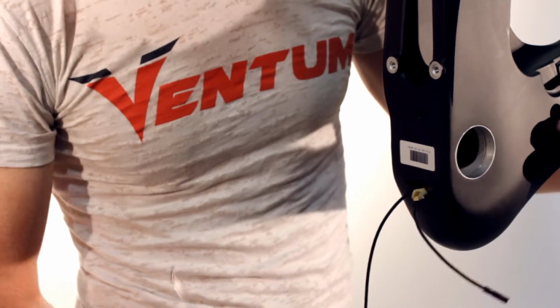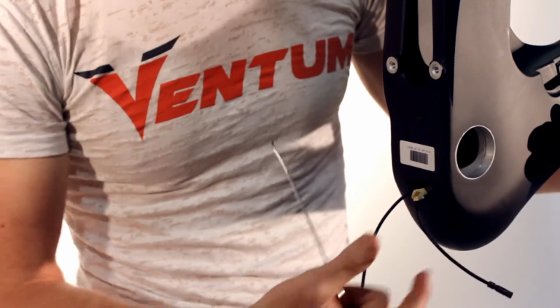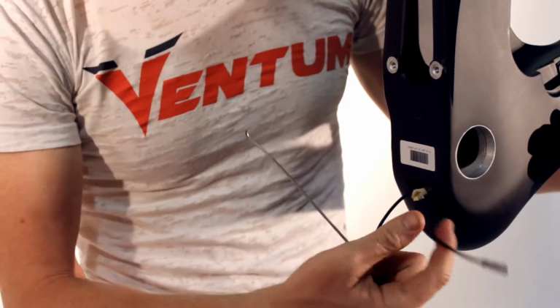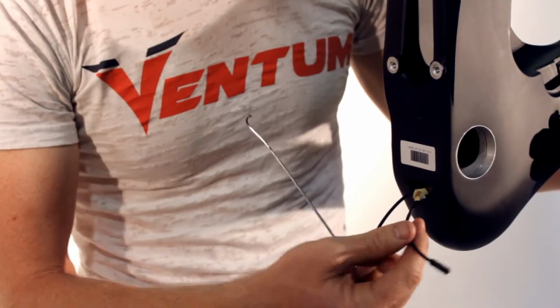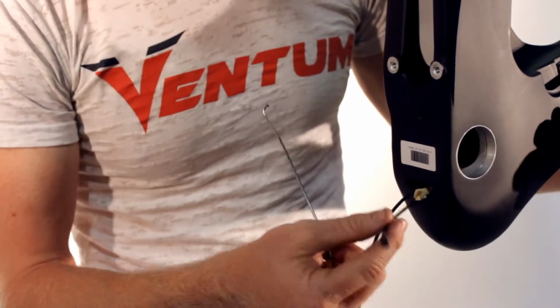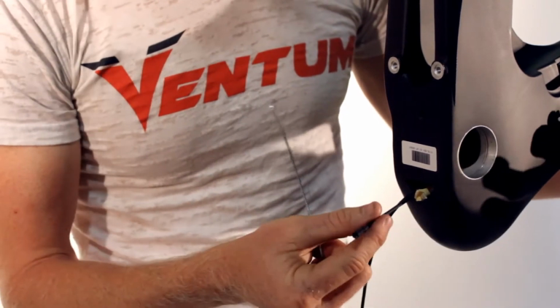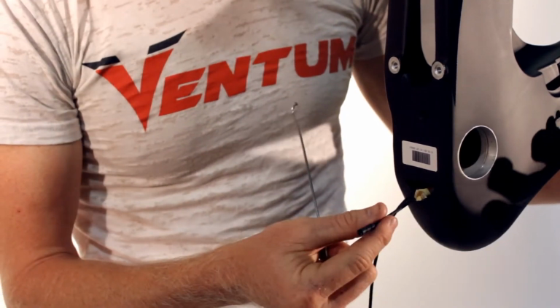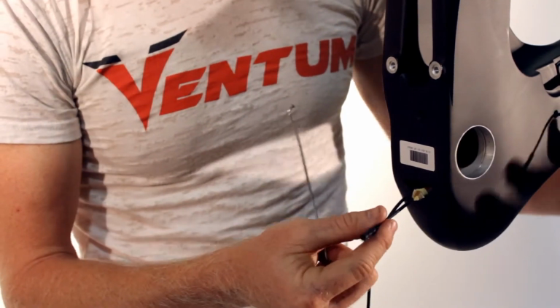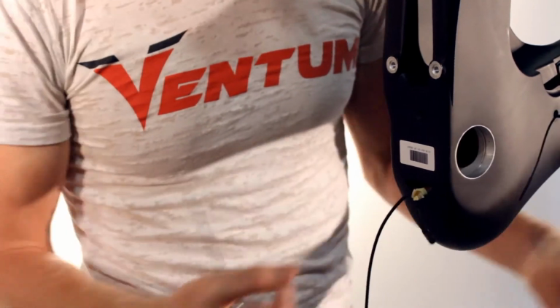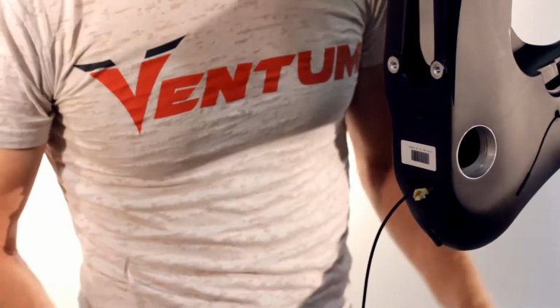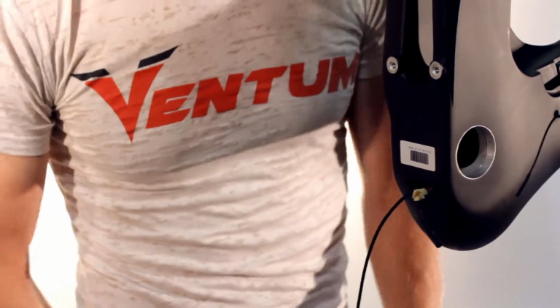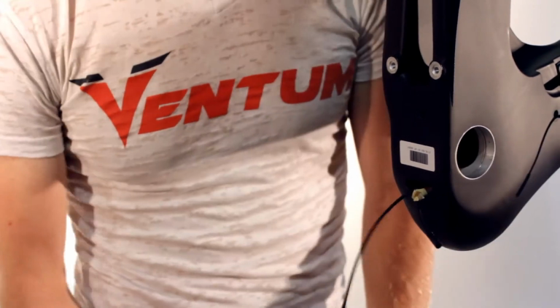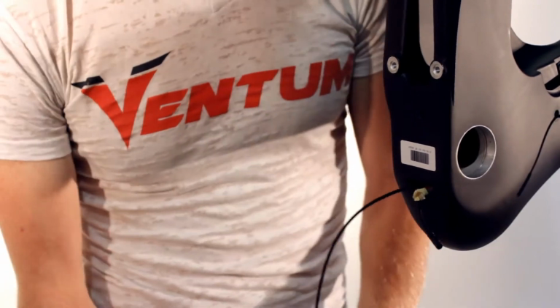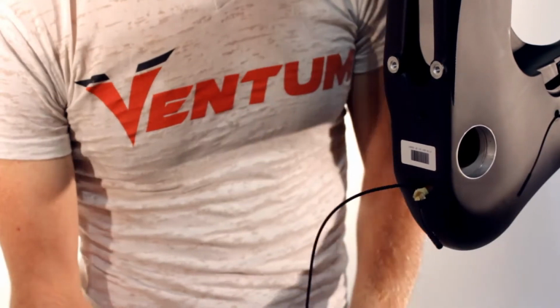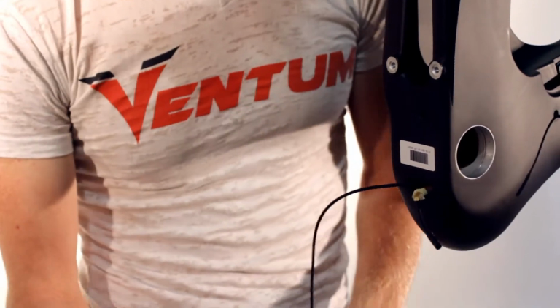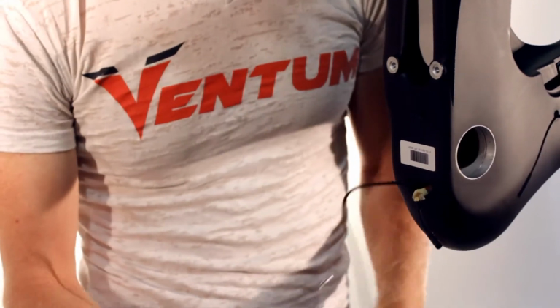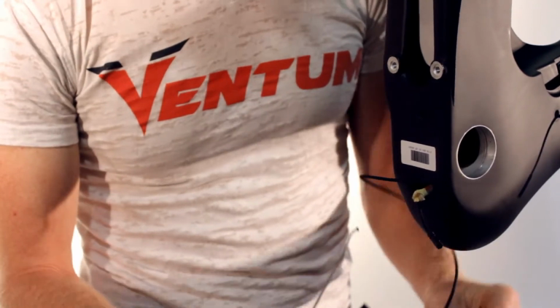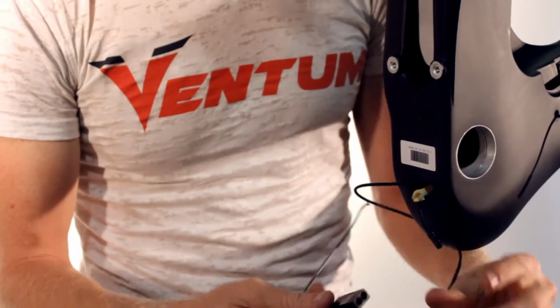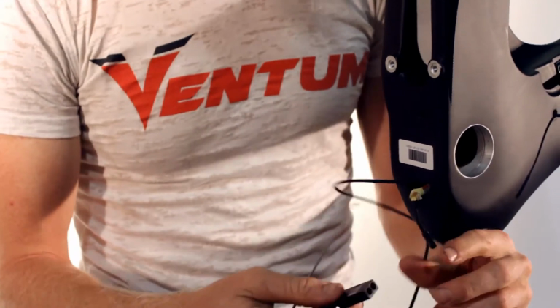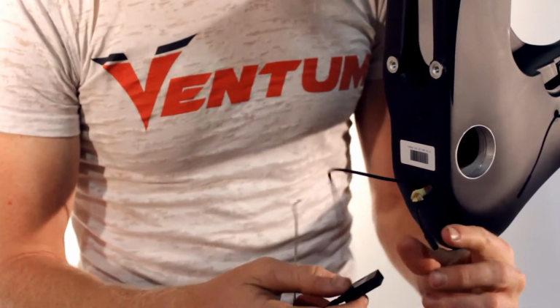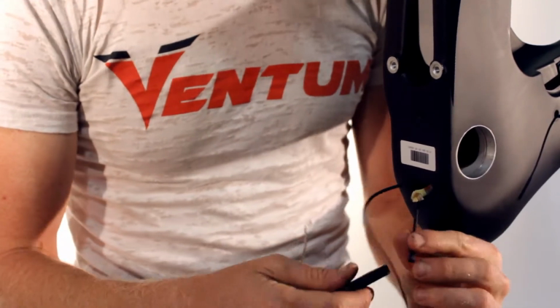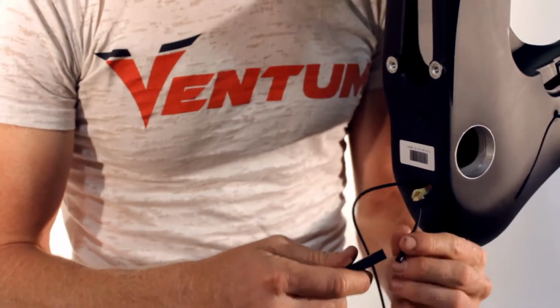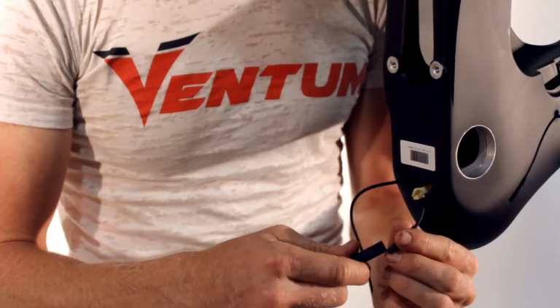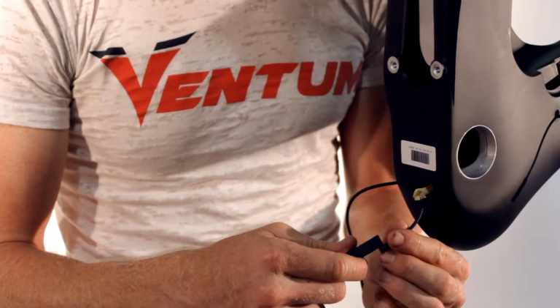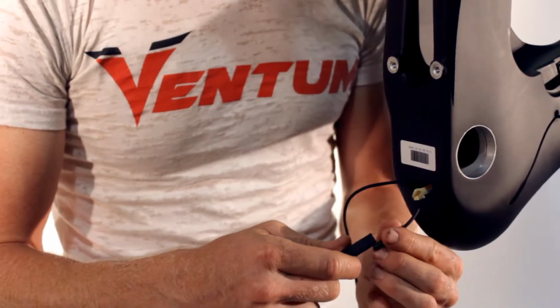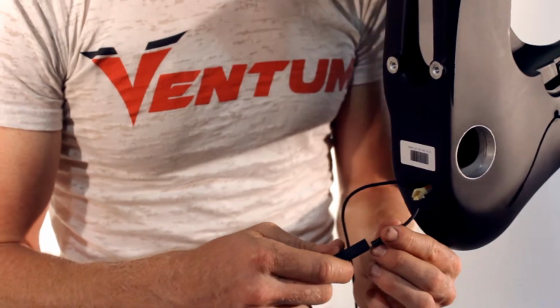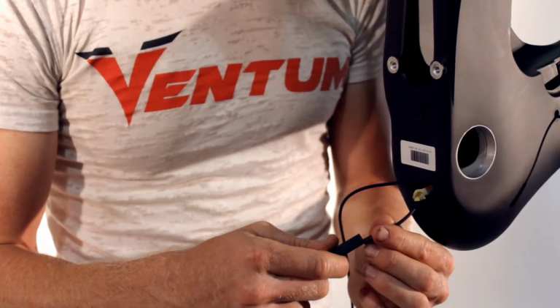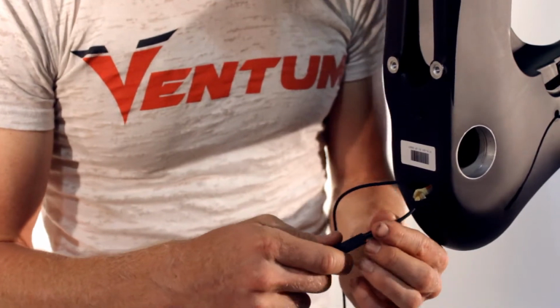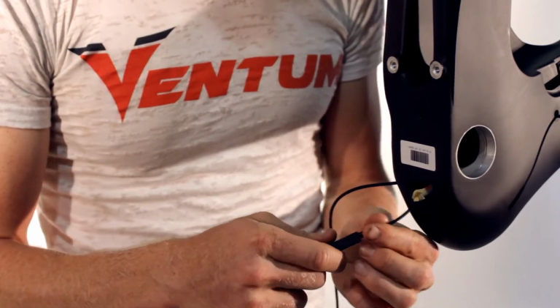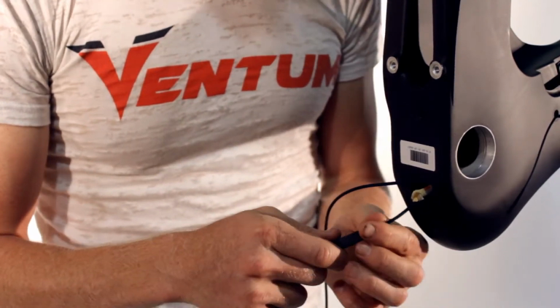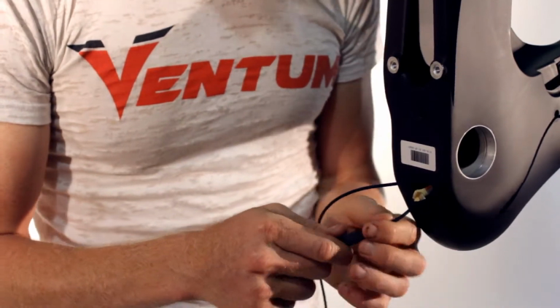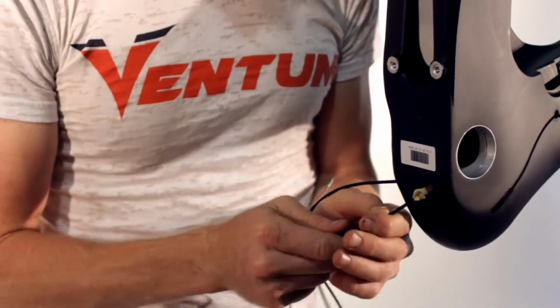Once the cable is out of the hole, insert the end into the junction box until you hear the click.